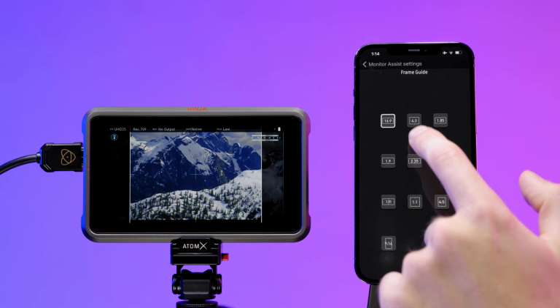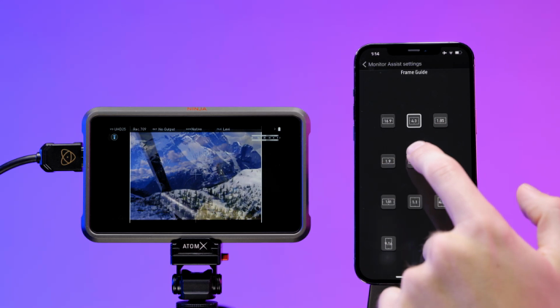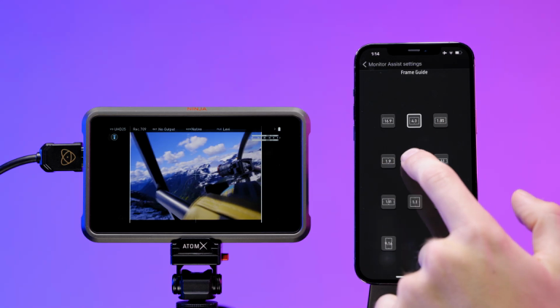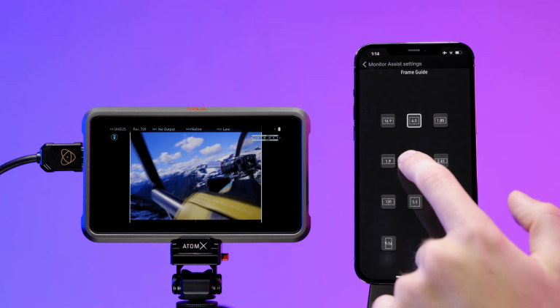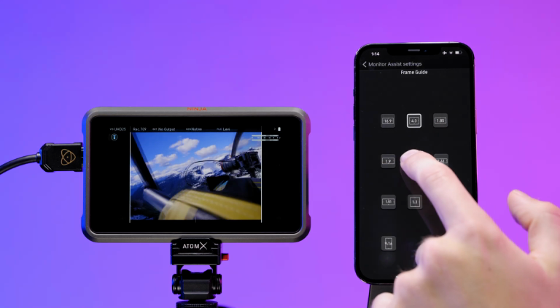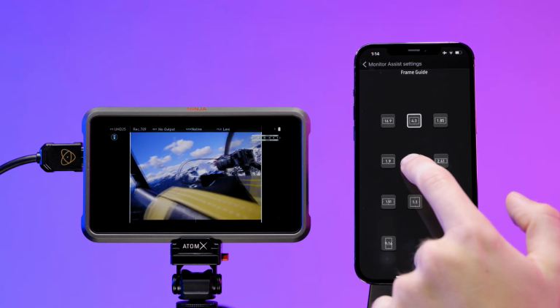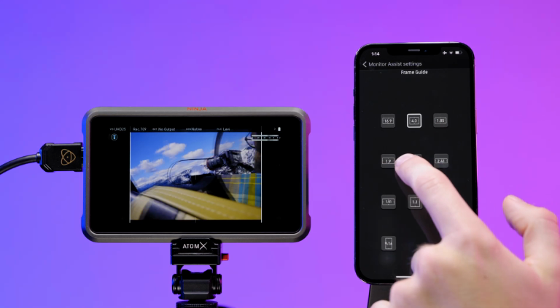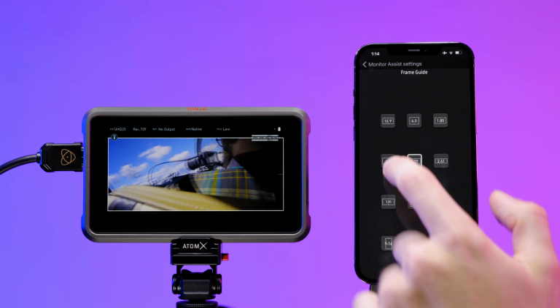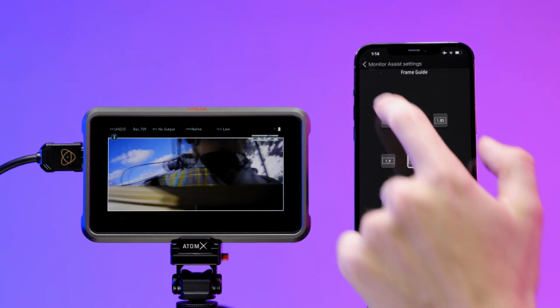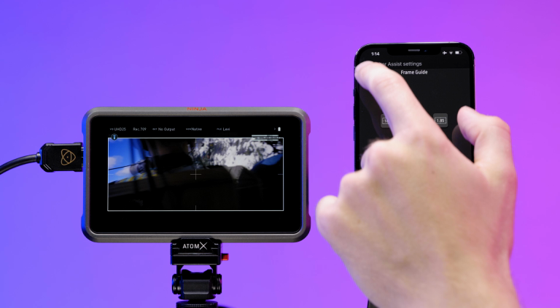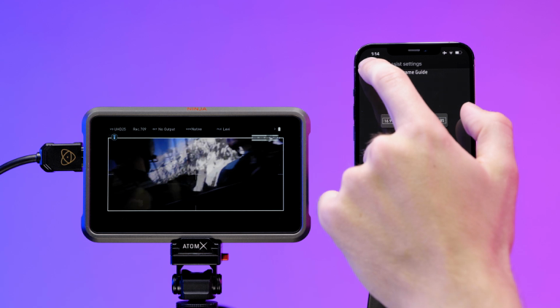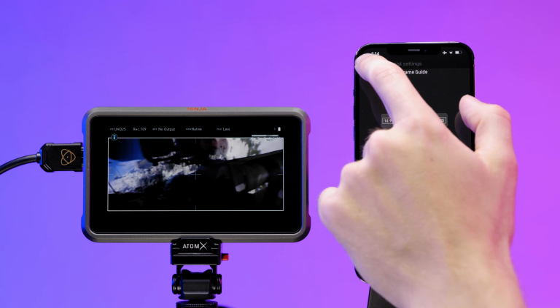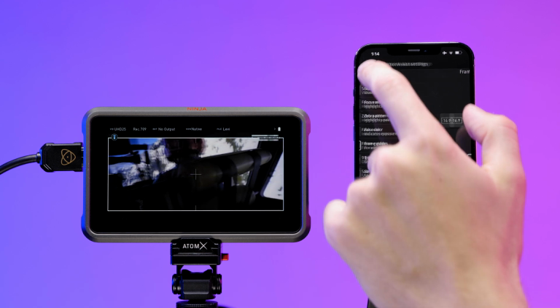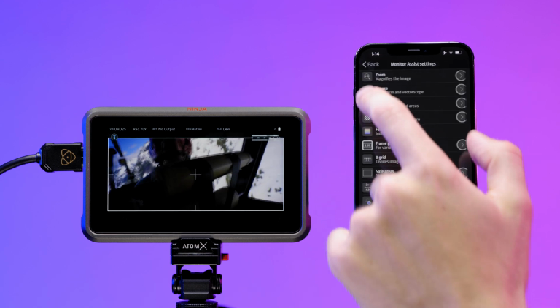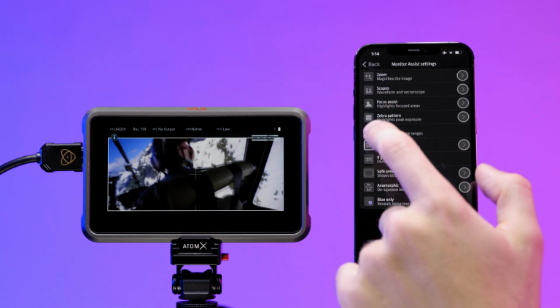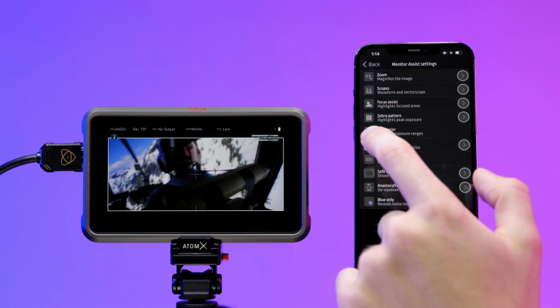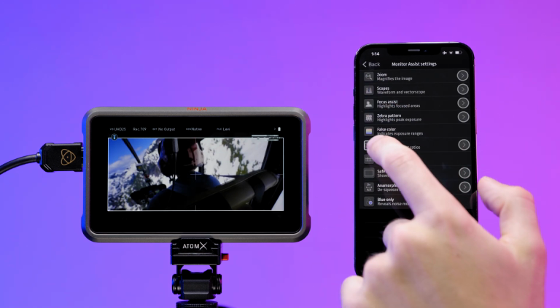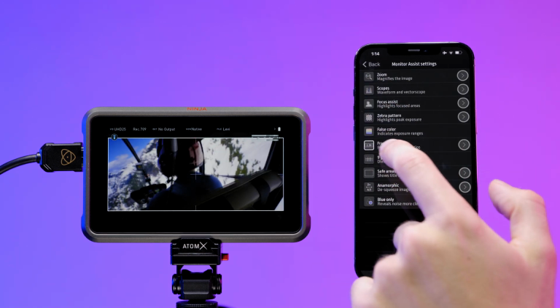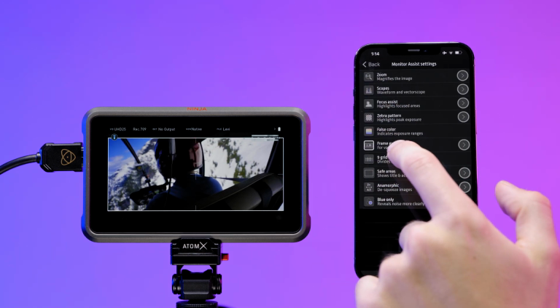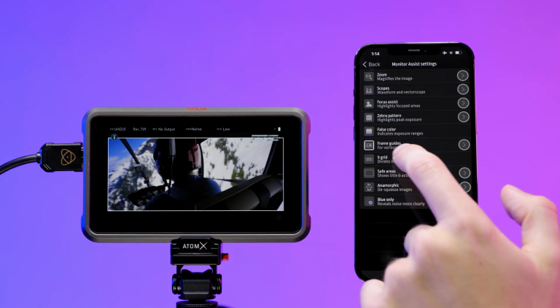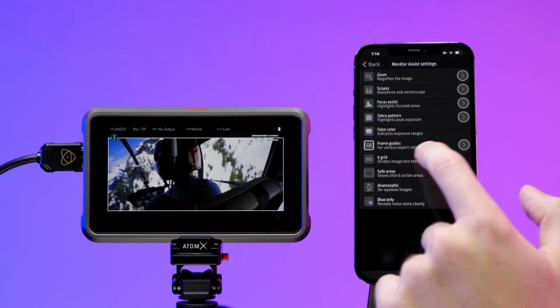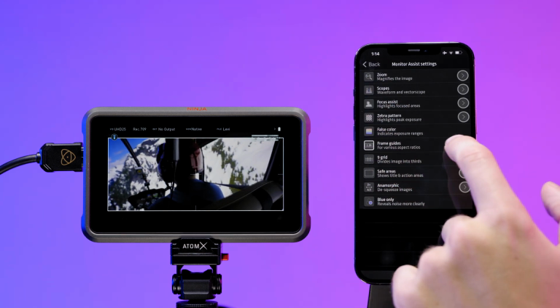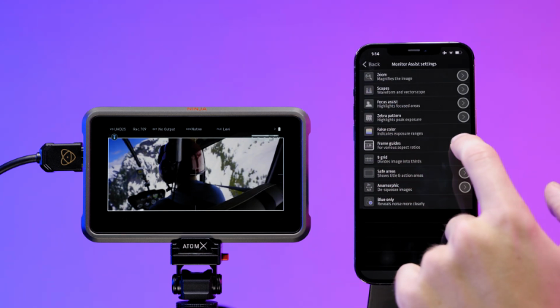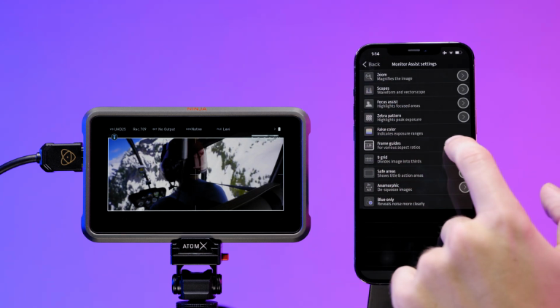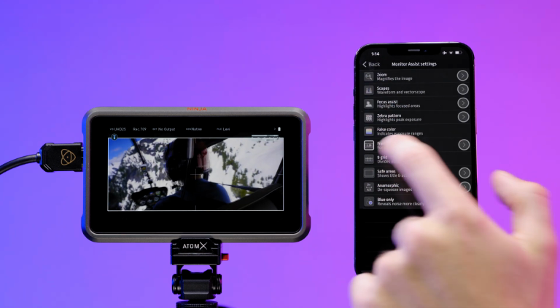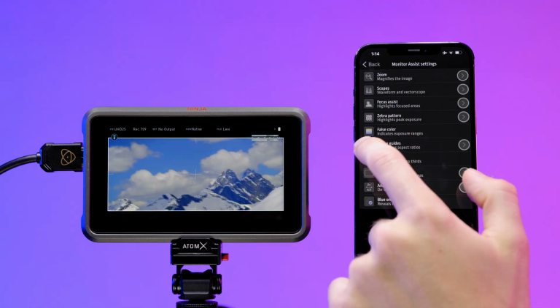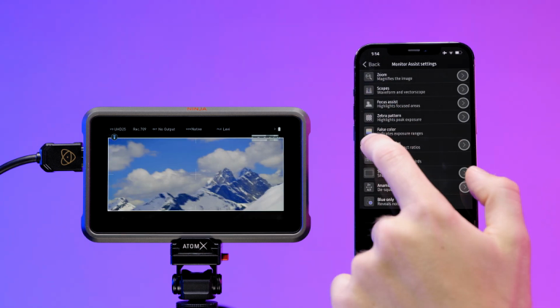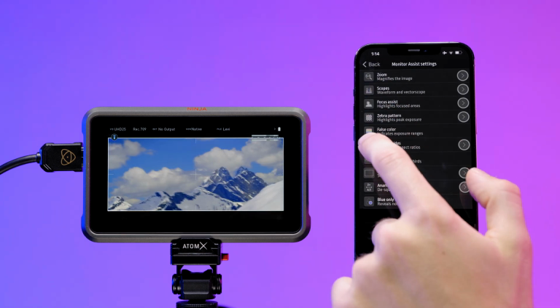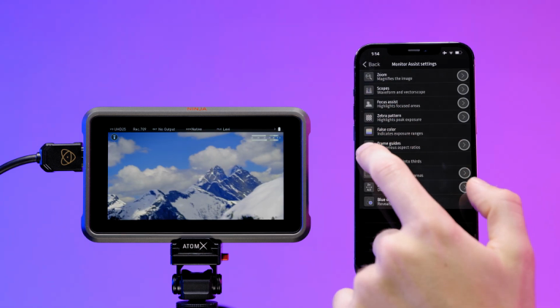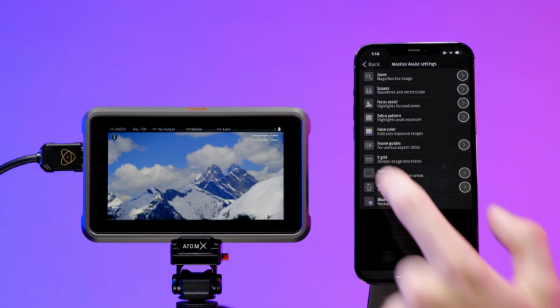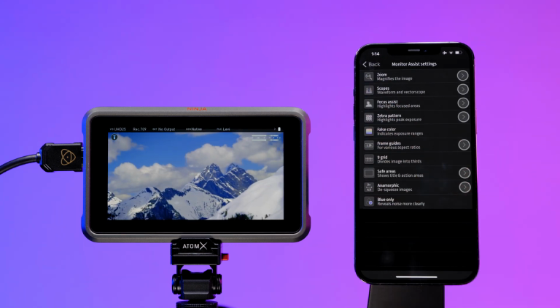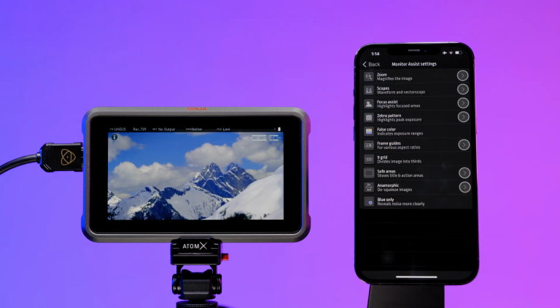There is also a macOS desktop version of Atom Remote that matches the functionality of the iOS app.